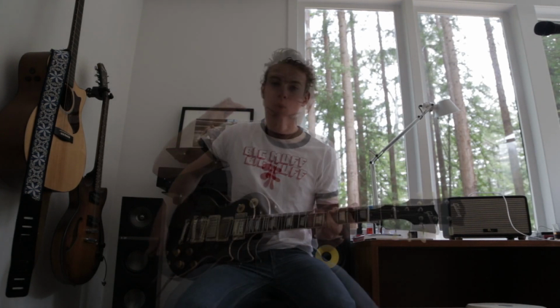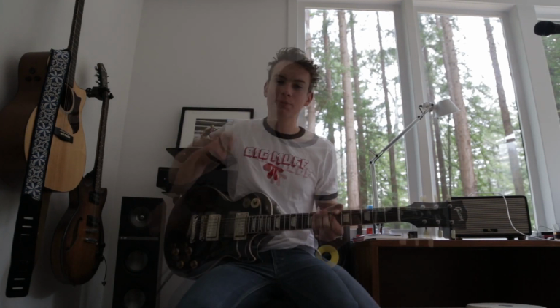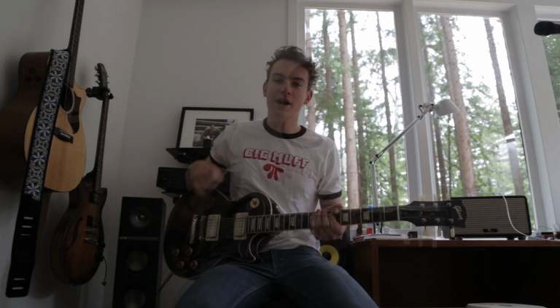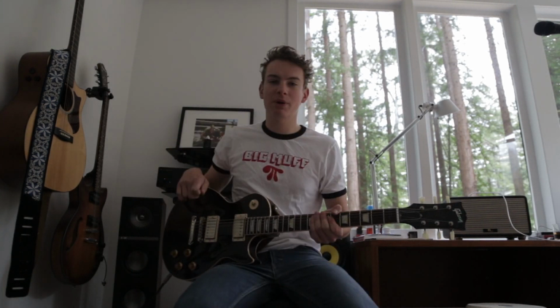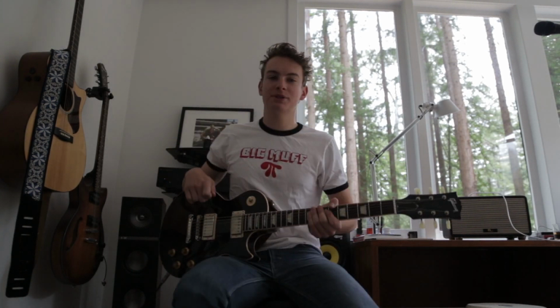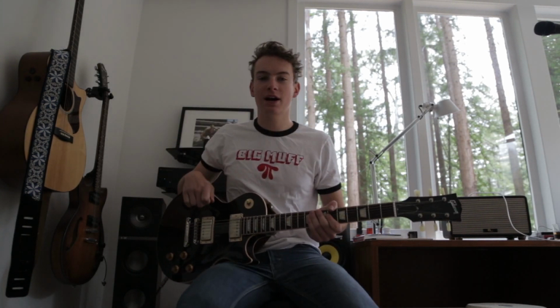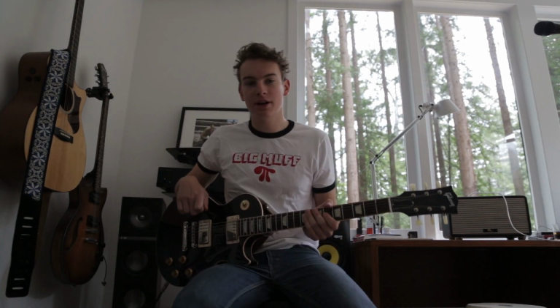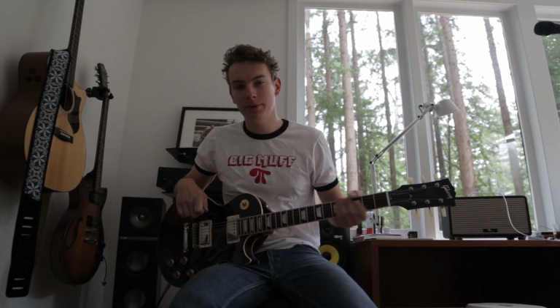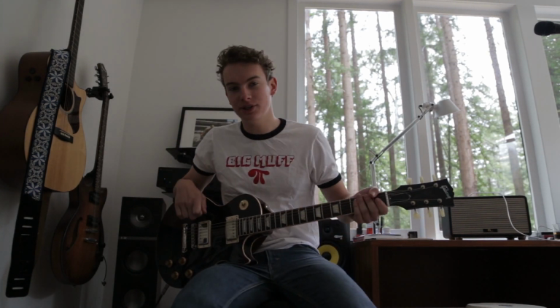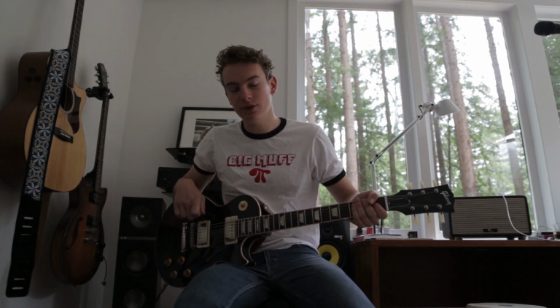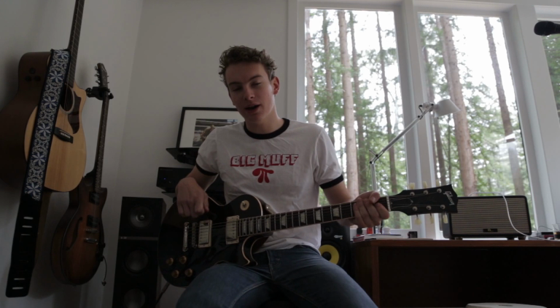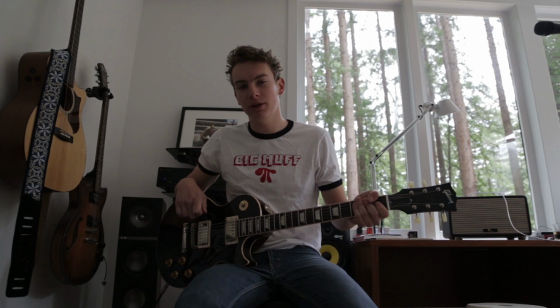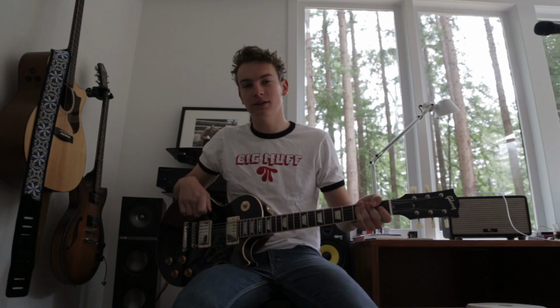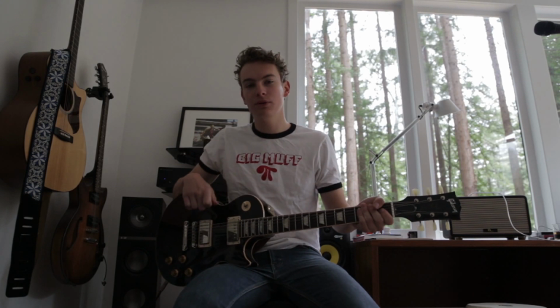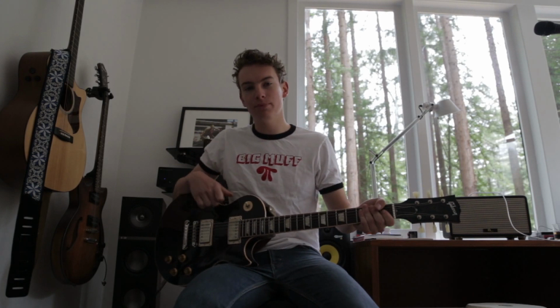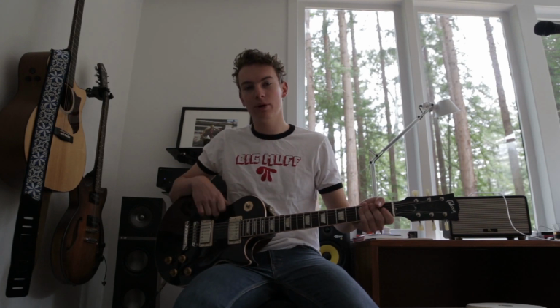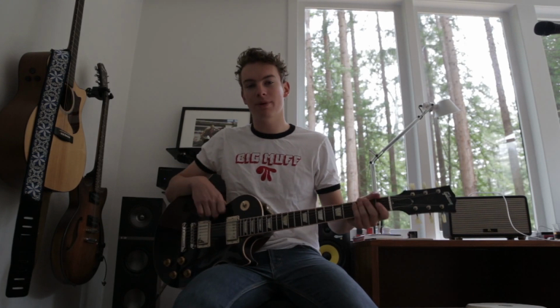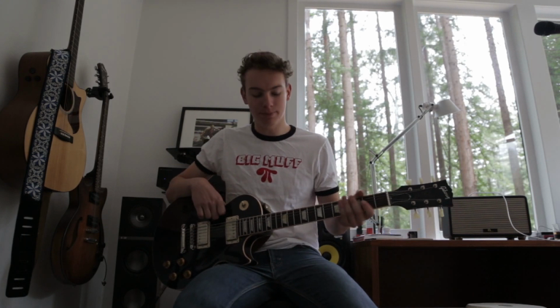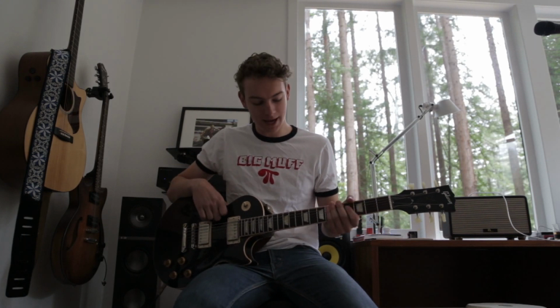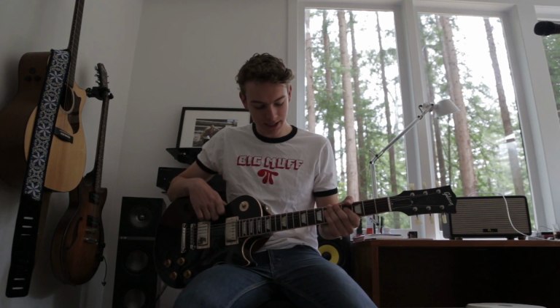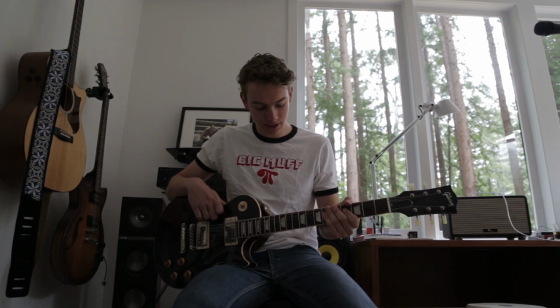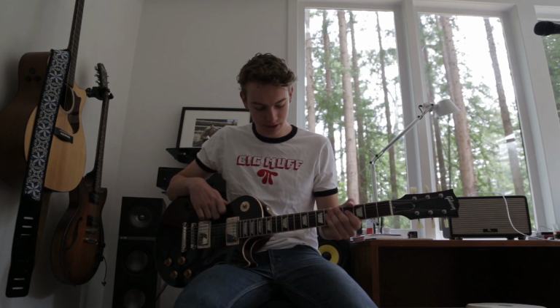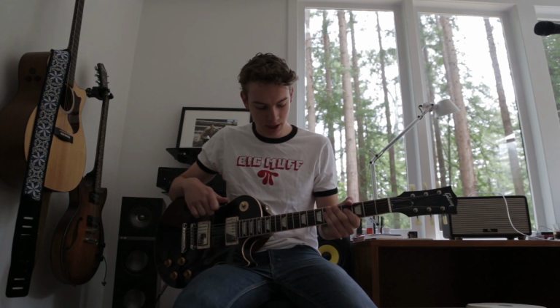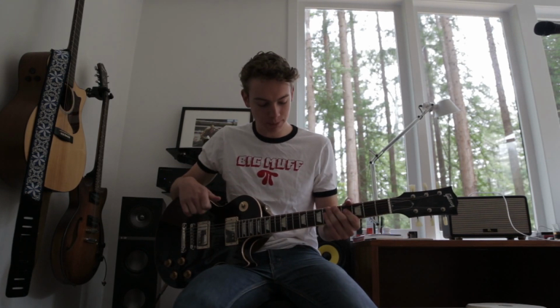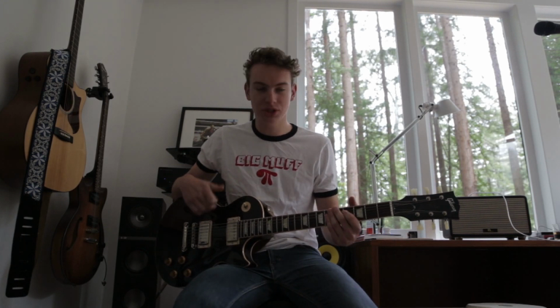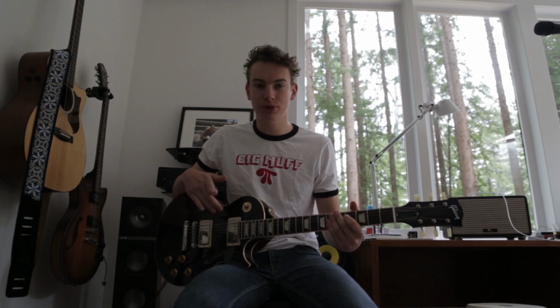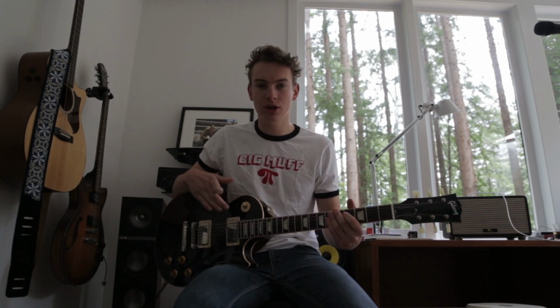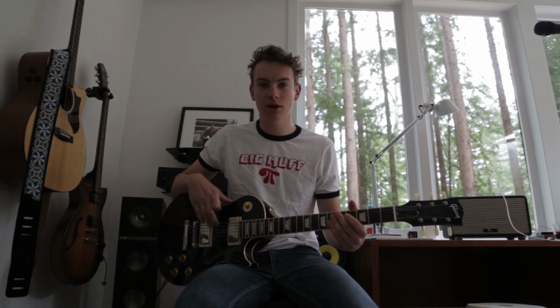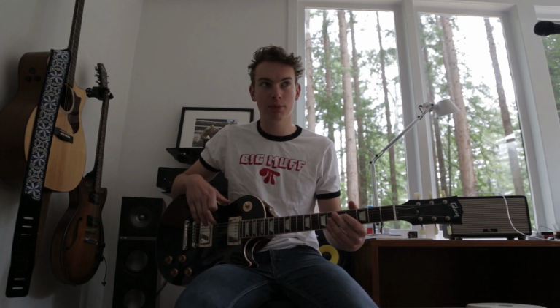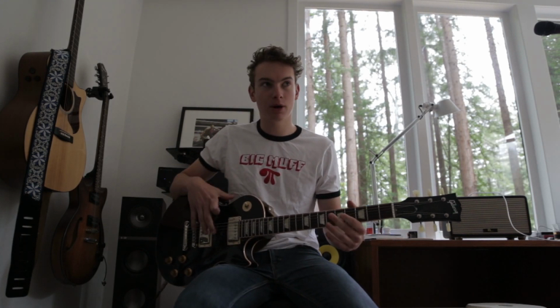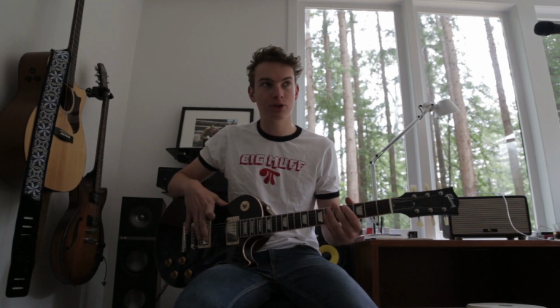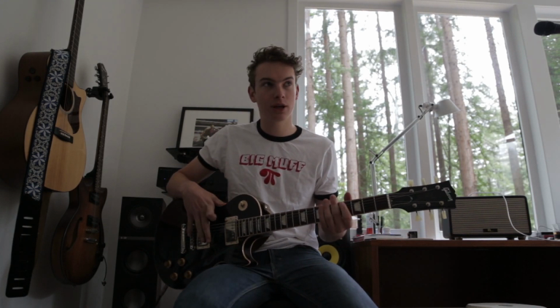What's up guys, my name is Cal and I'm teaching you how to play Lonely Boy by the Black Keys. It's a pretty simple song with a couple parts to it.